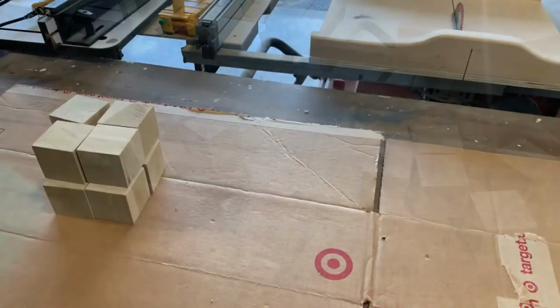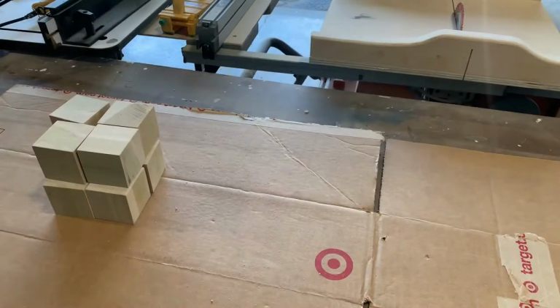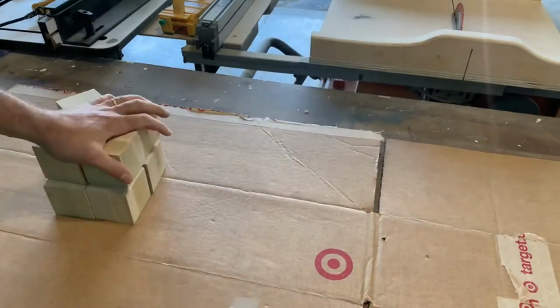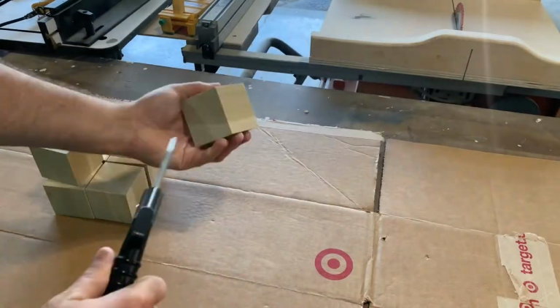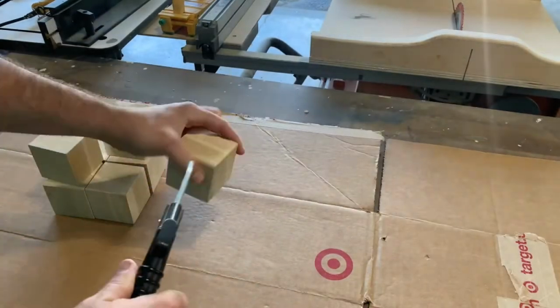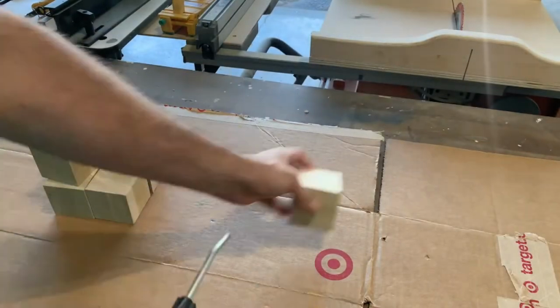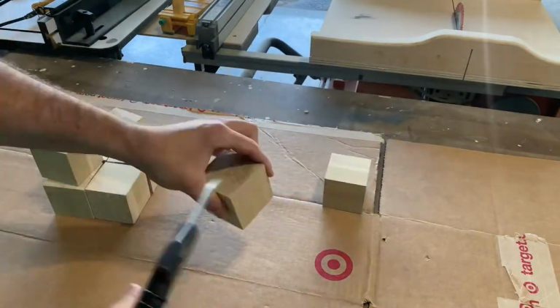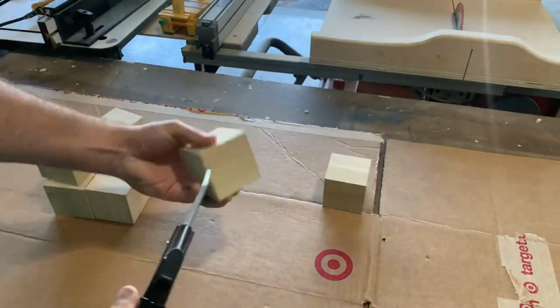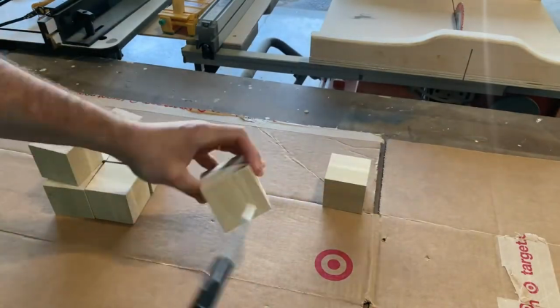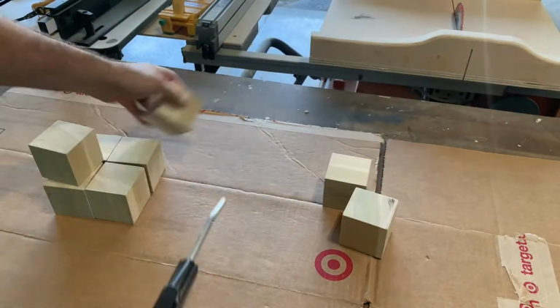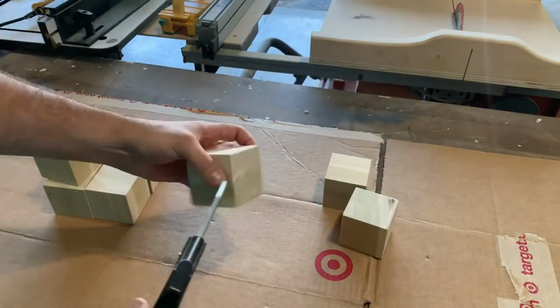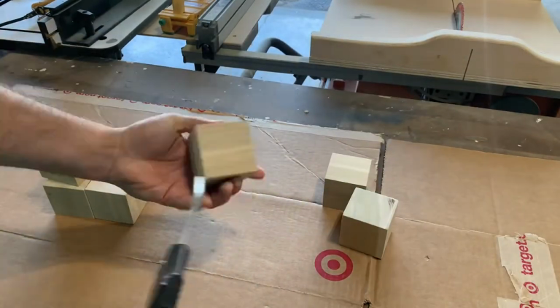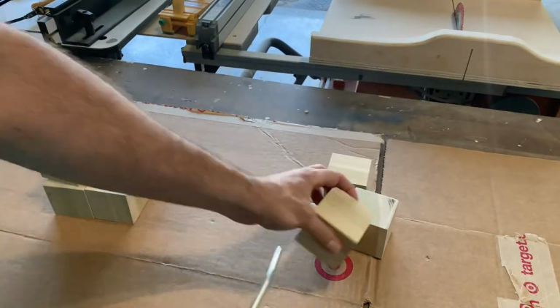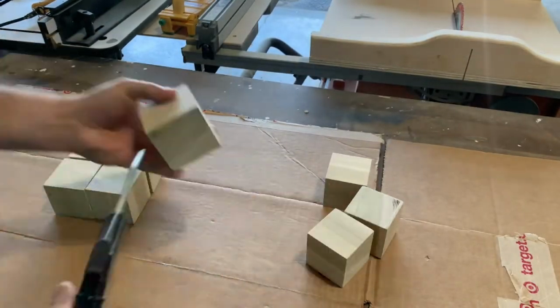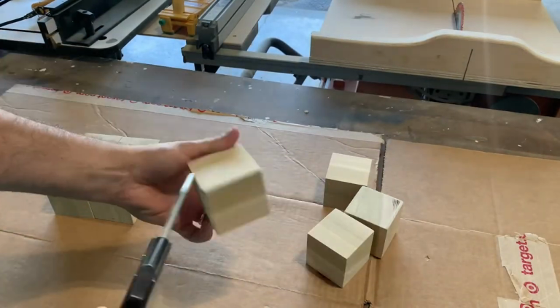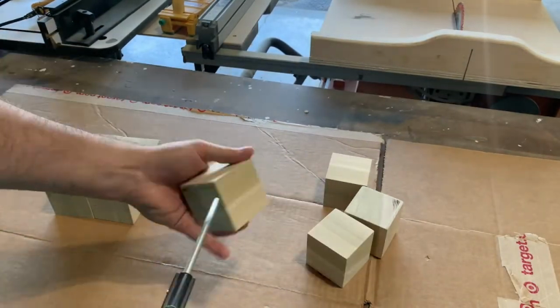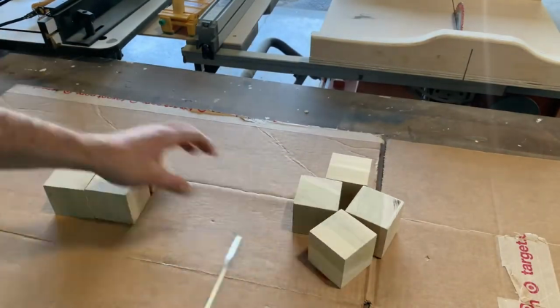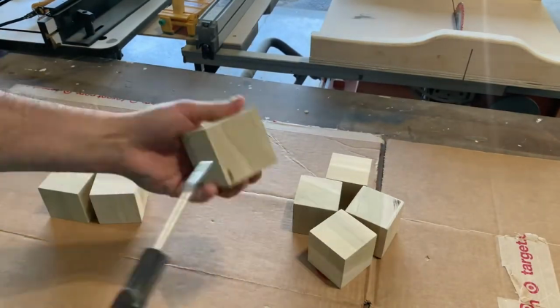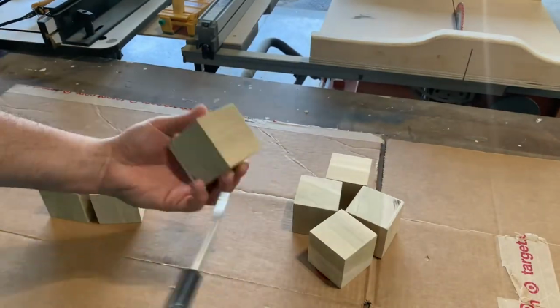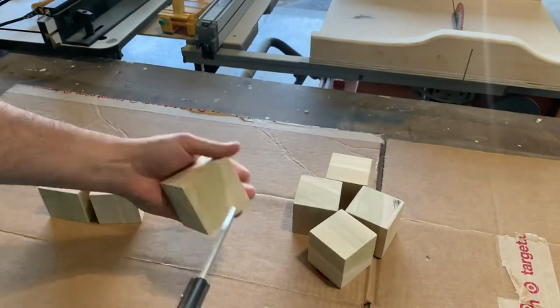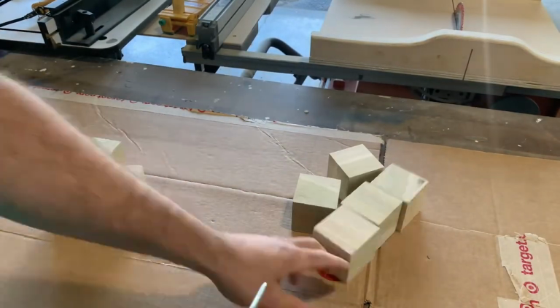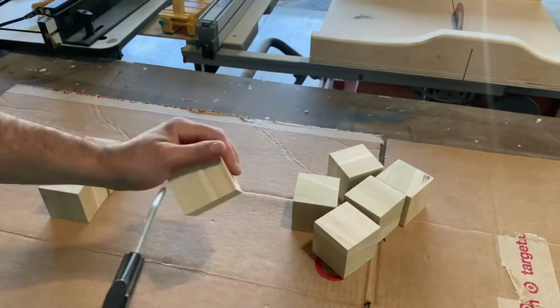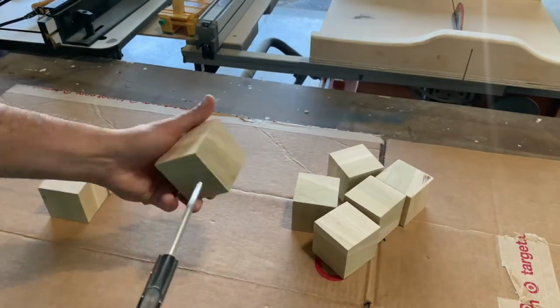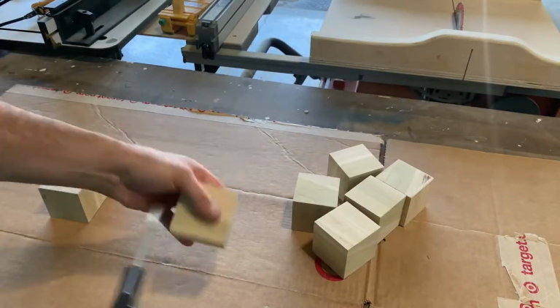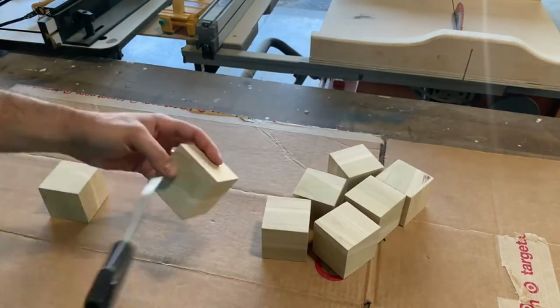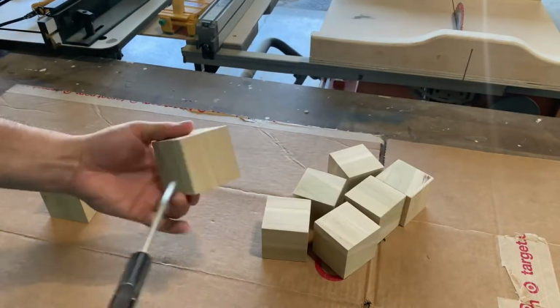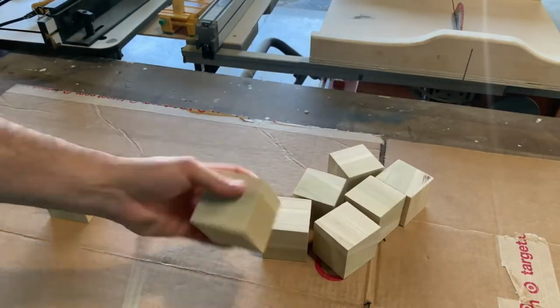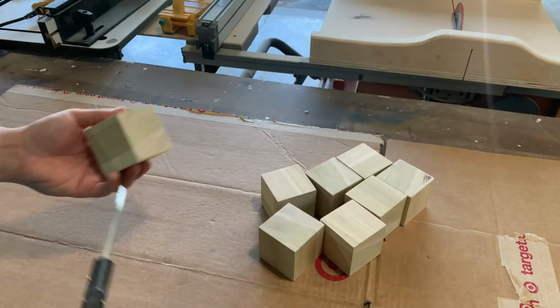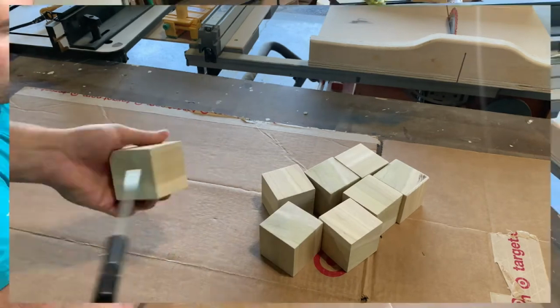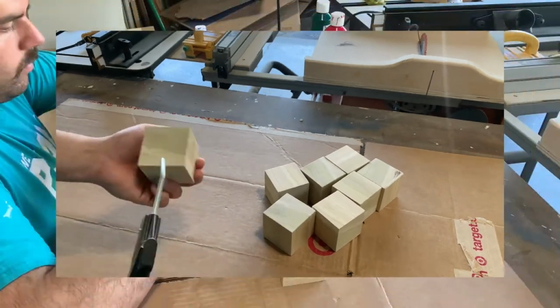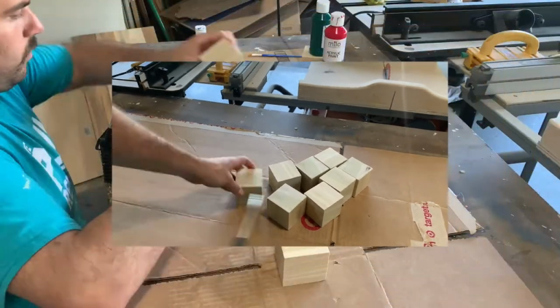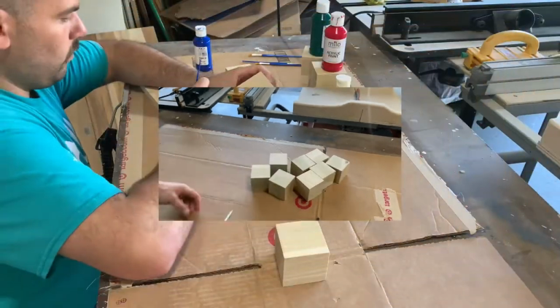Once my blocks are cleaned up I make sure to use the compressor to blow off all the dust before I move on to painting.